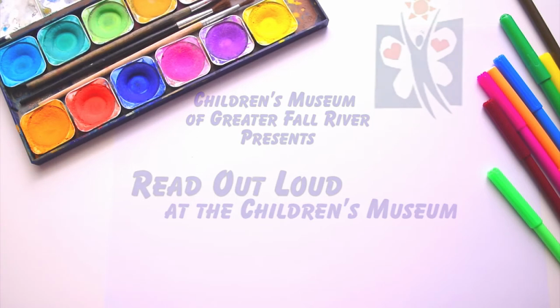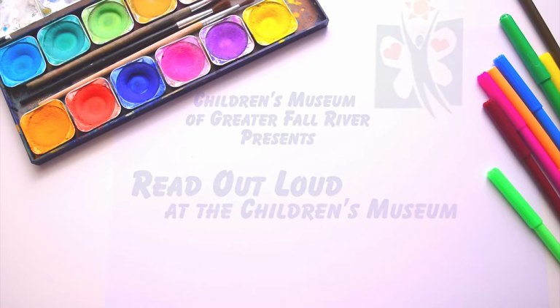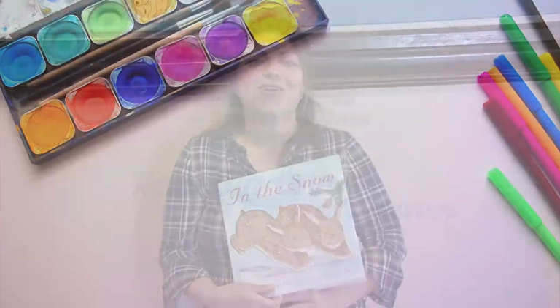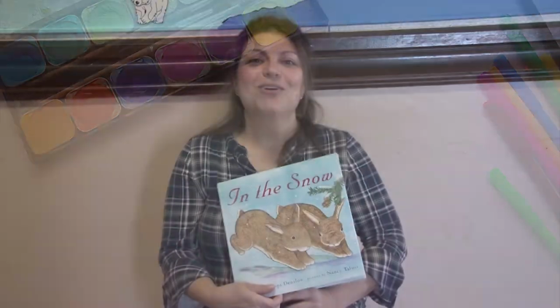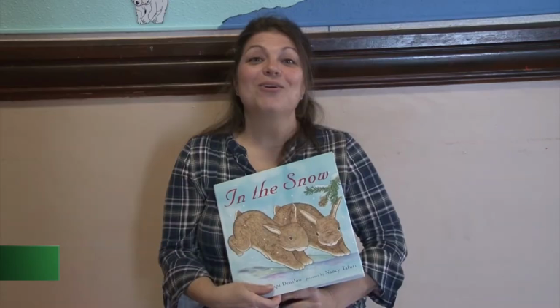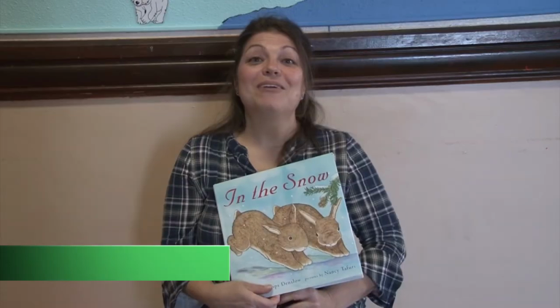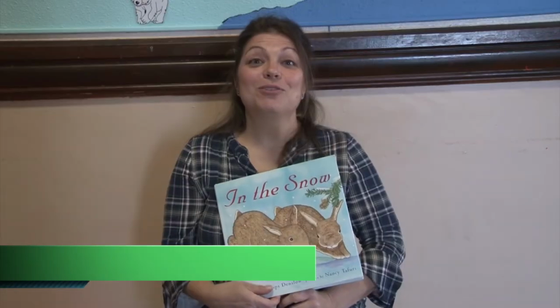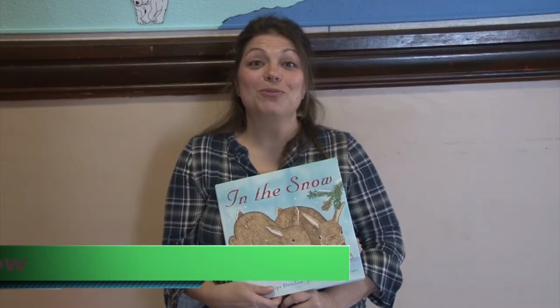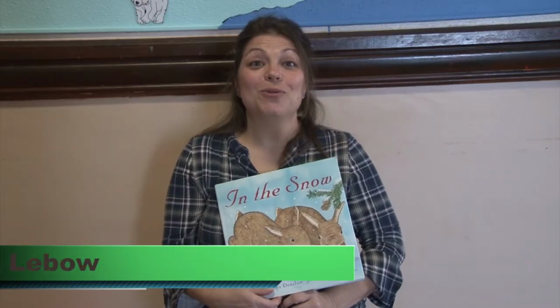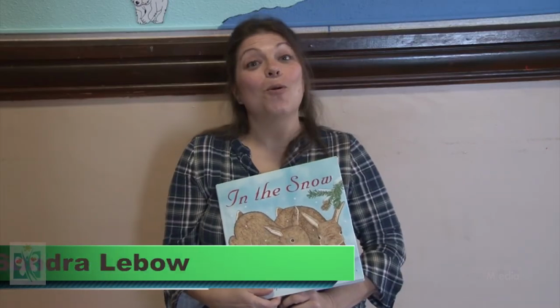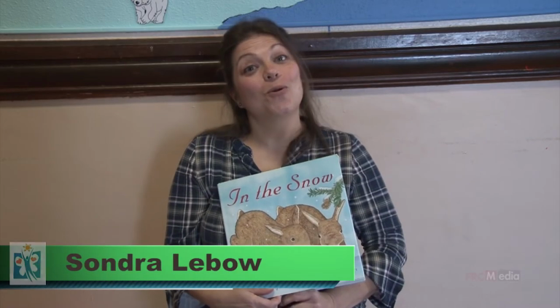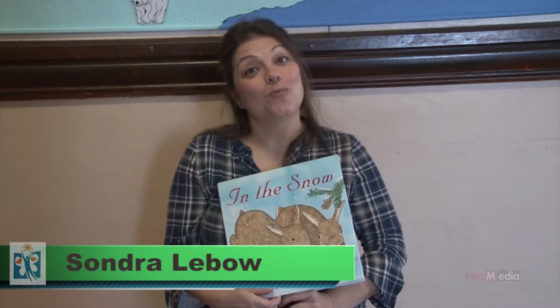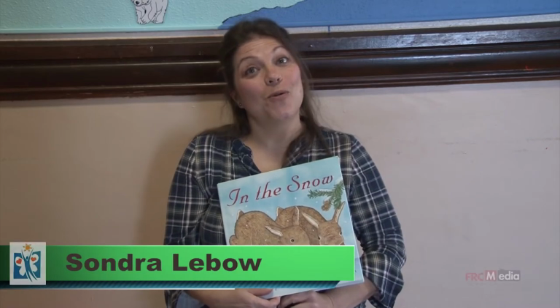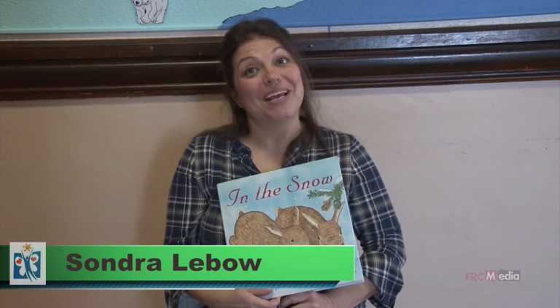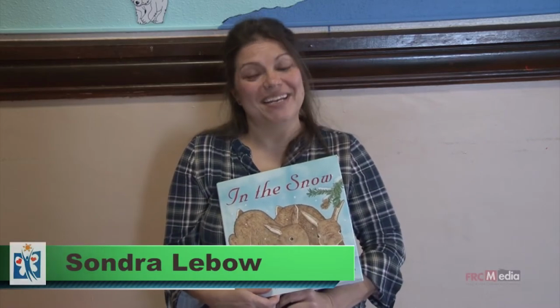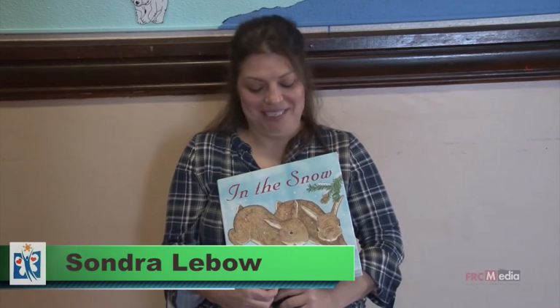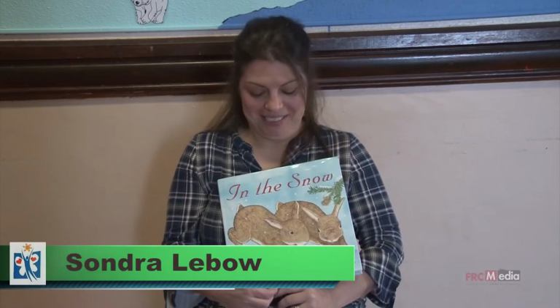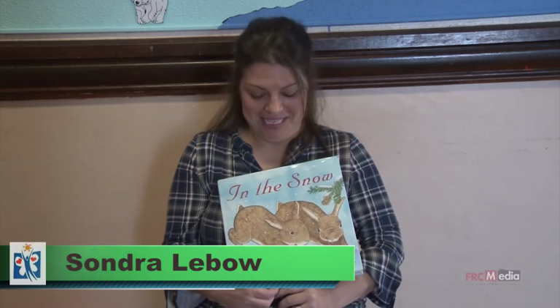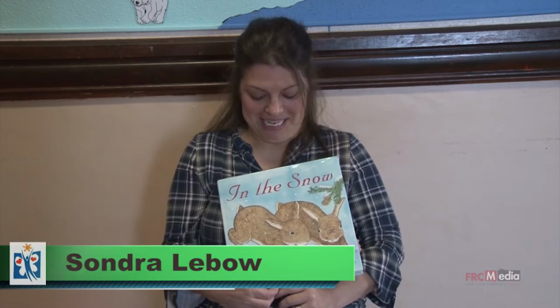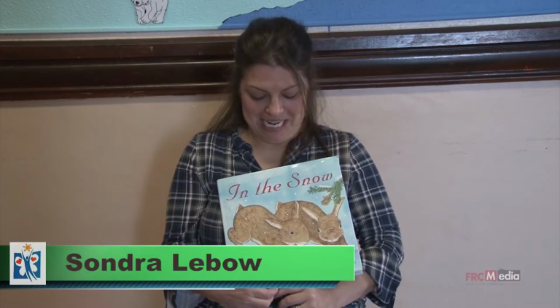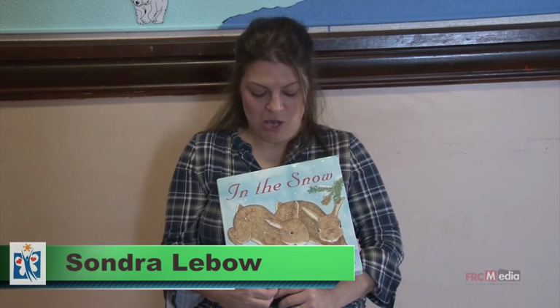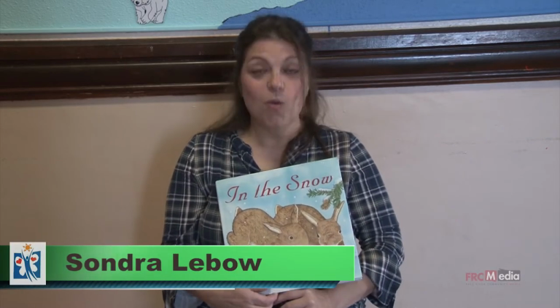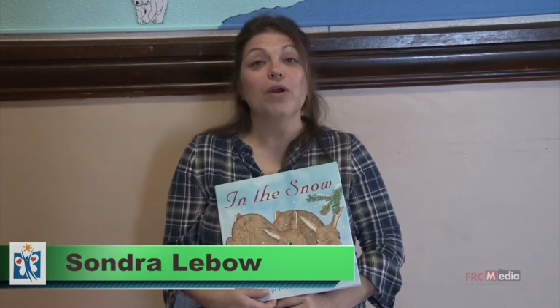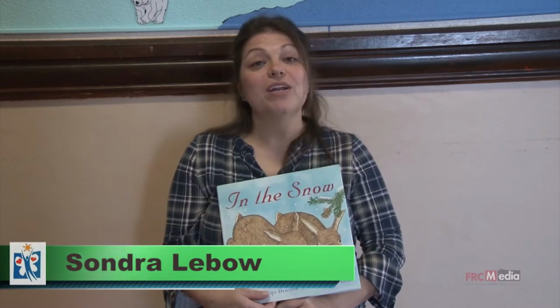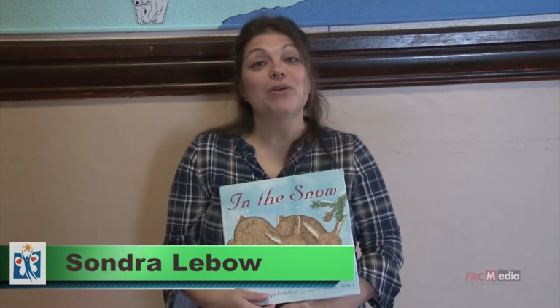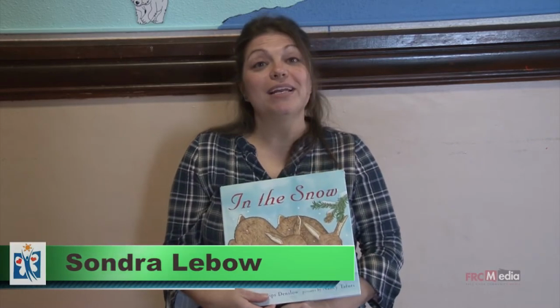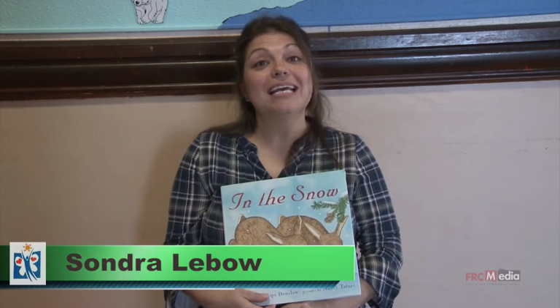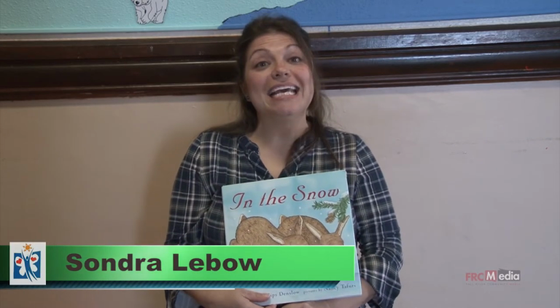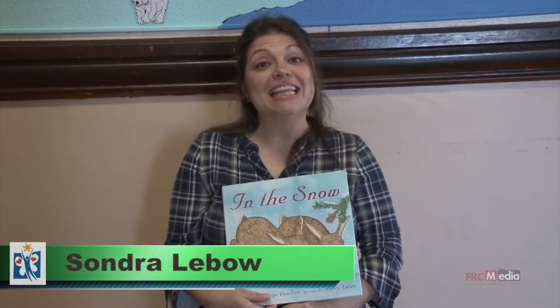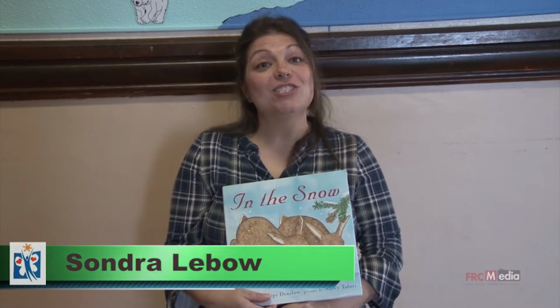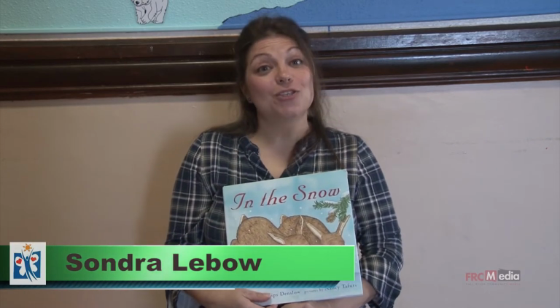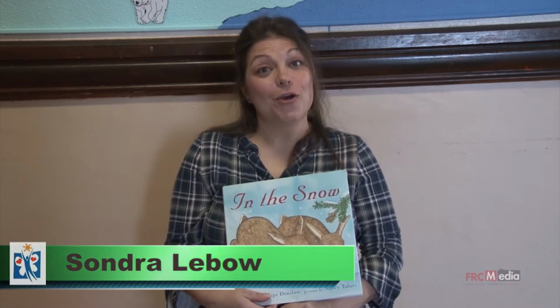Good afternoon or good morning. We're going to read In the Snow.